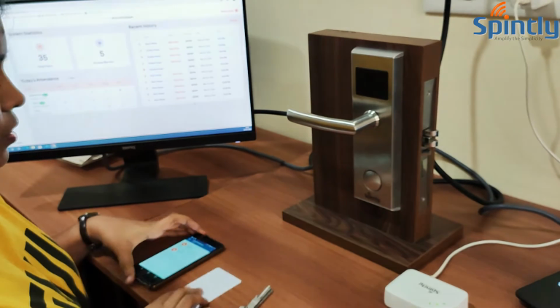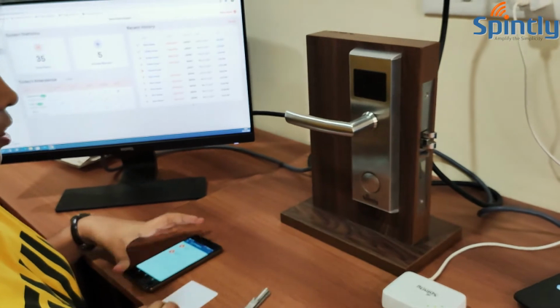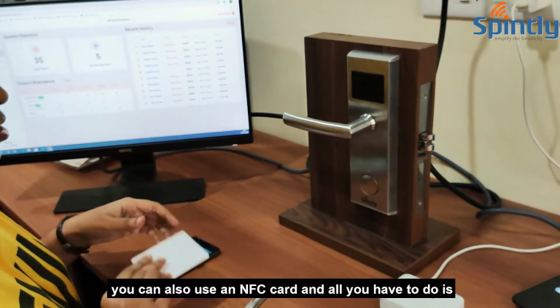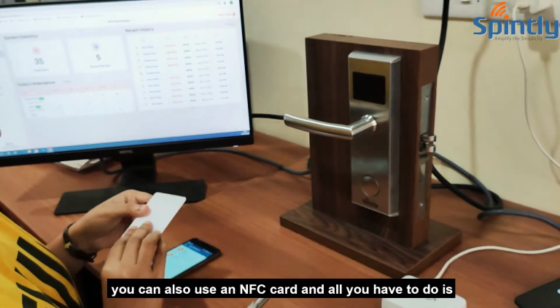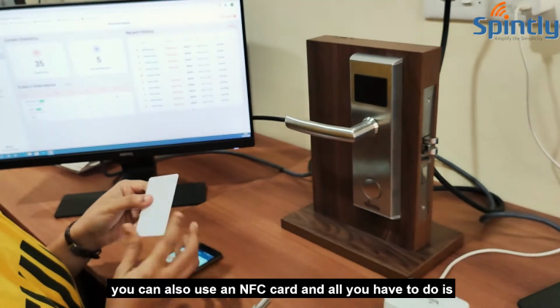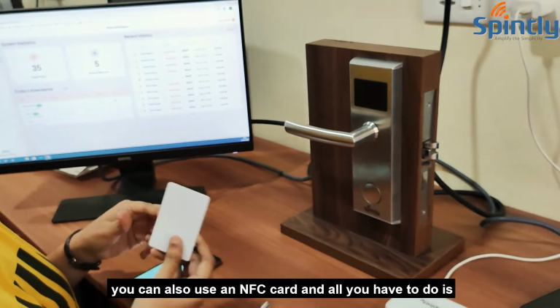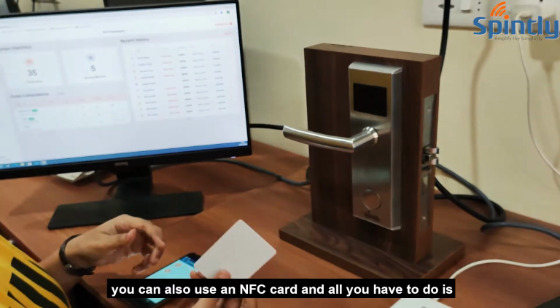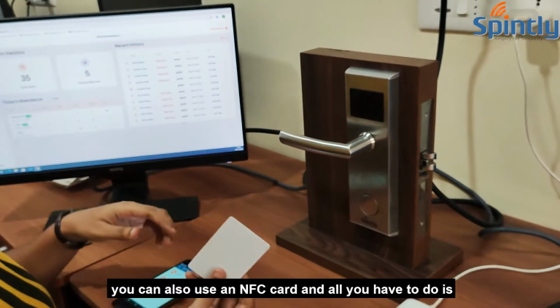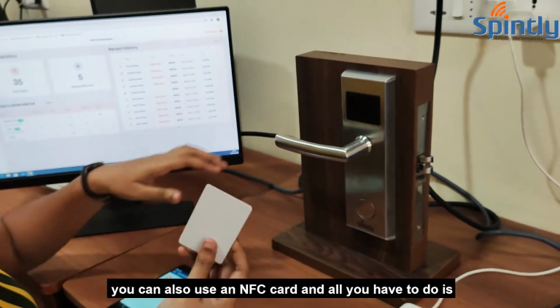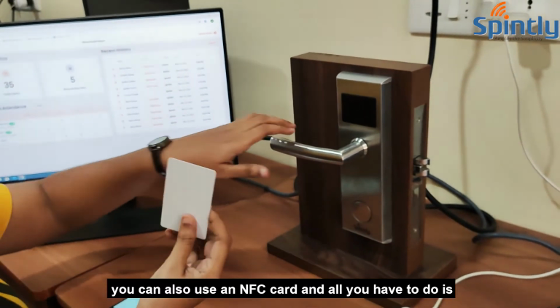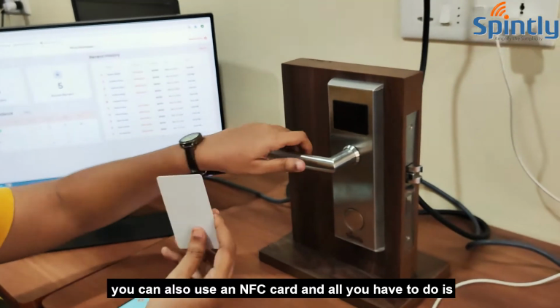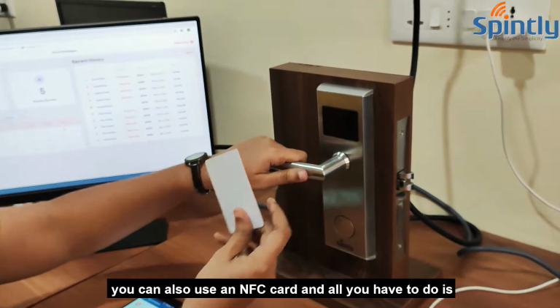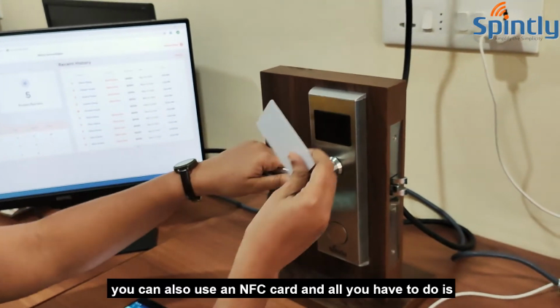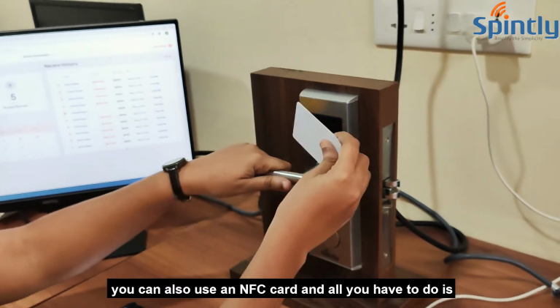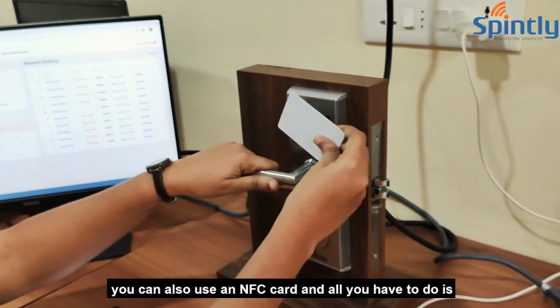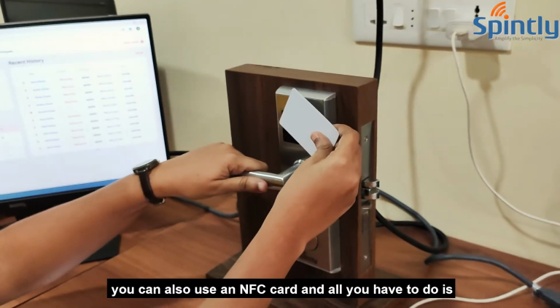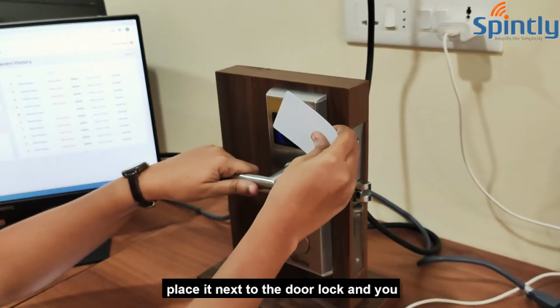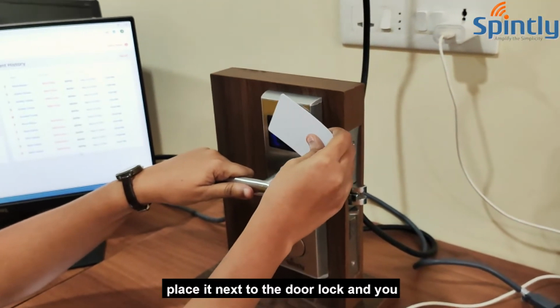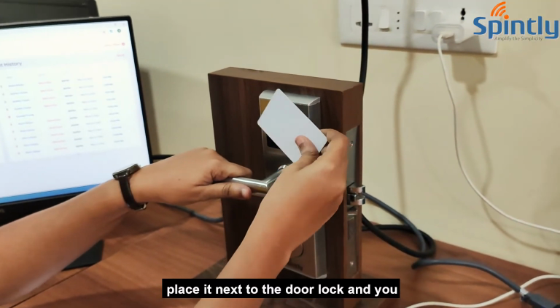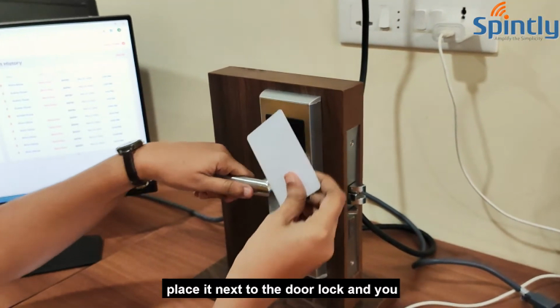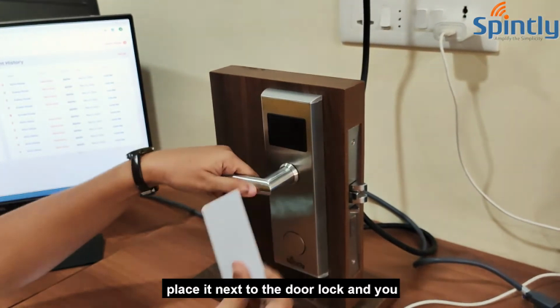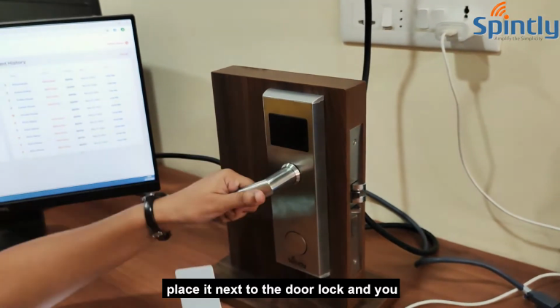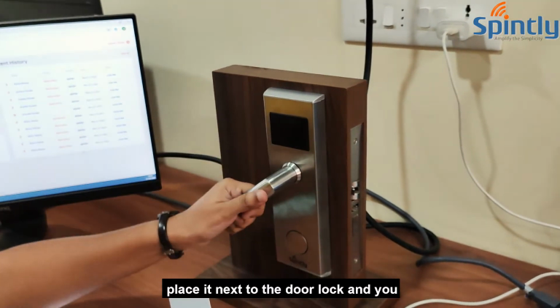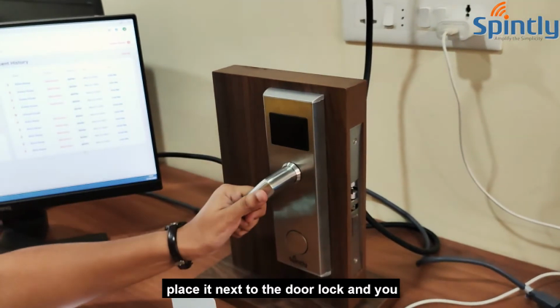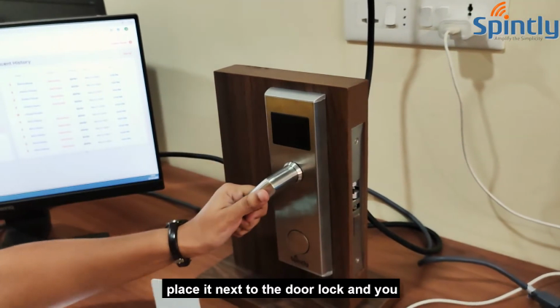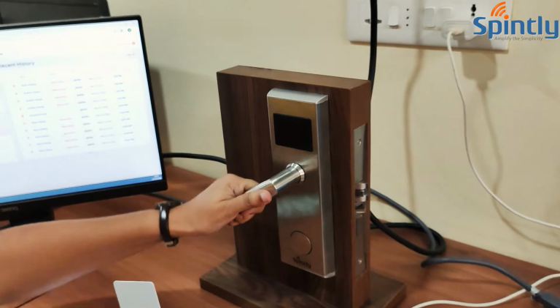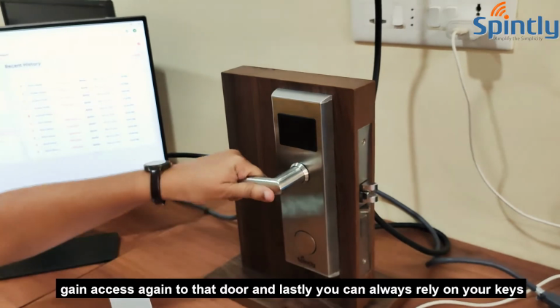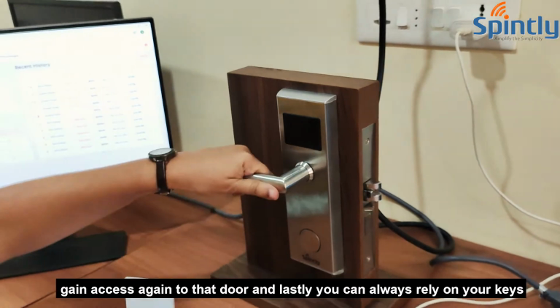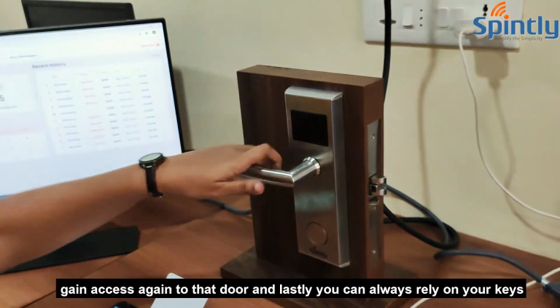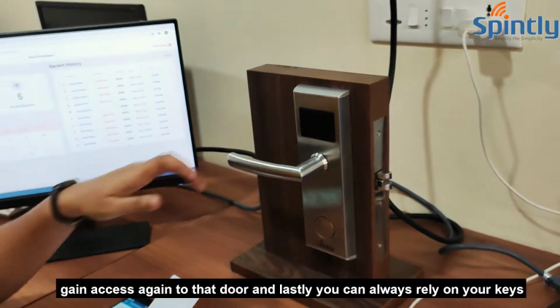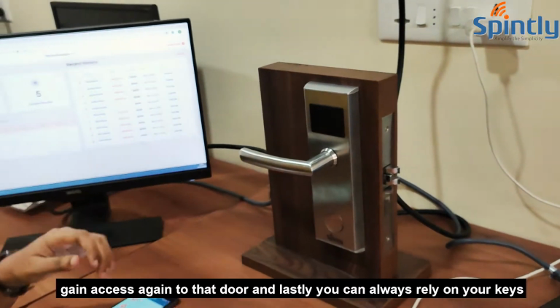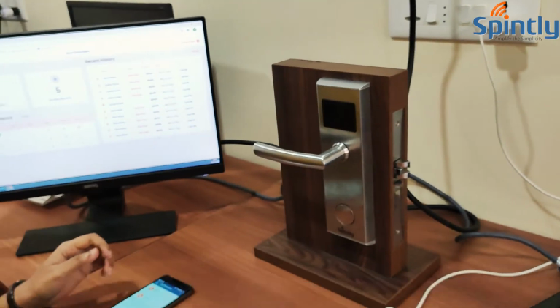You can also use an NFC card. All you have to do is place it next to the door lock and you can access the door.